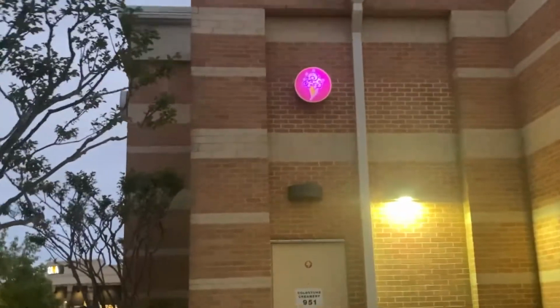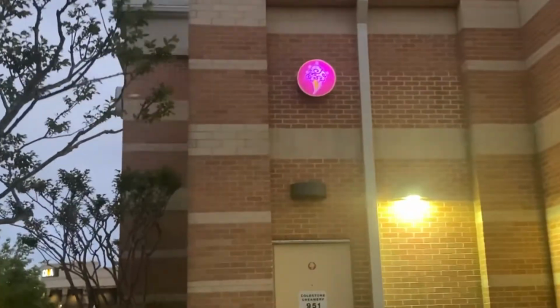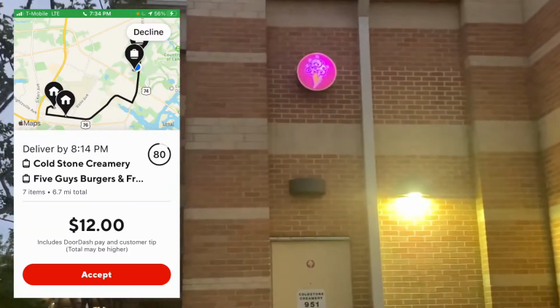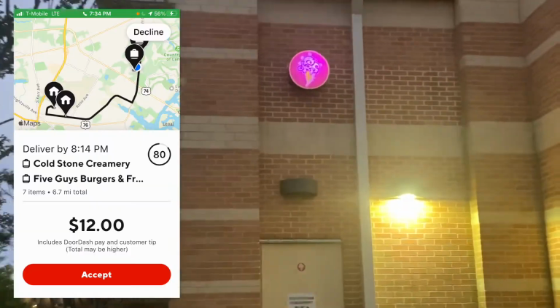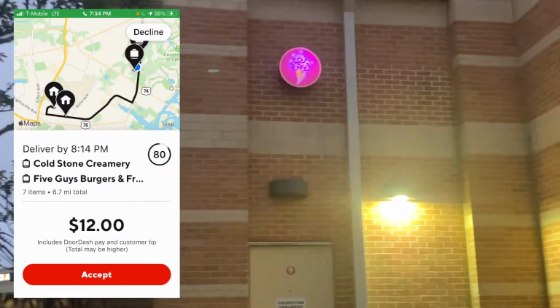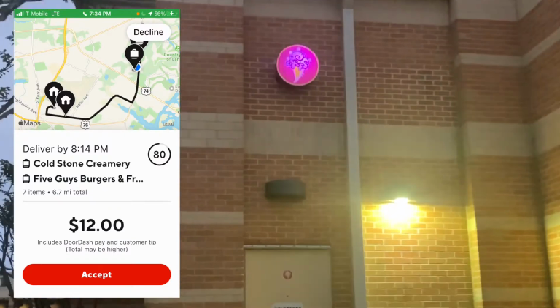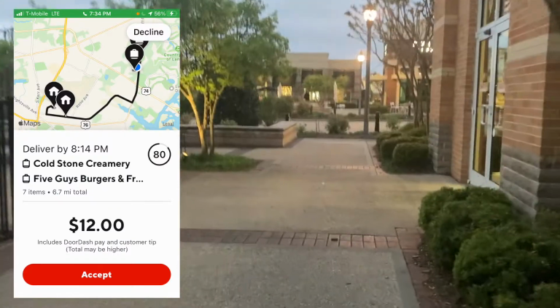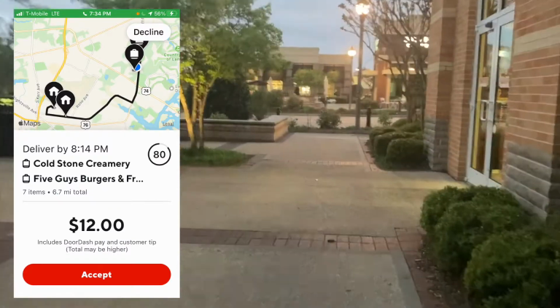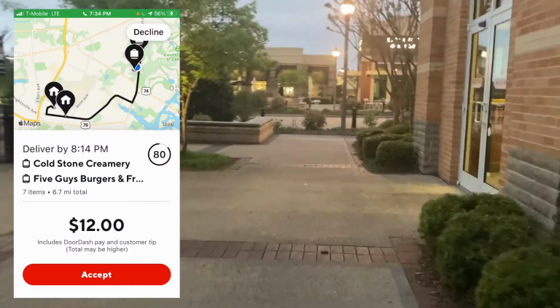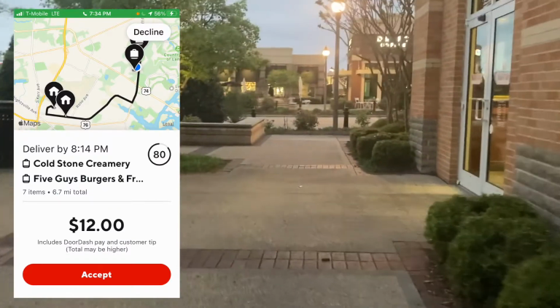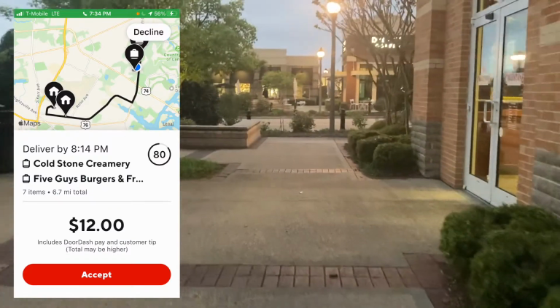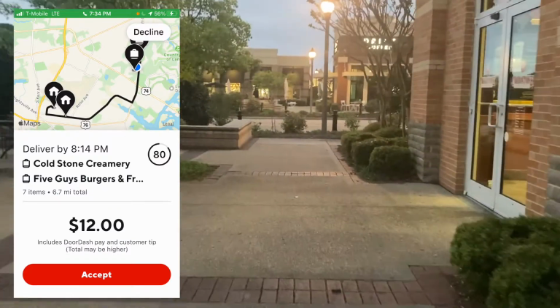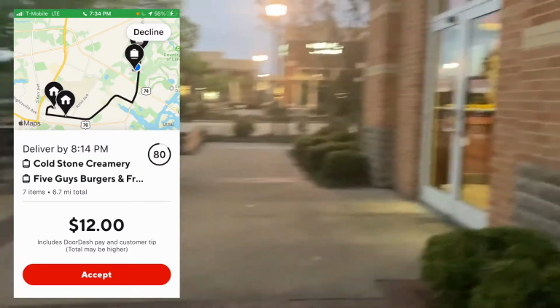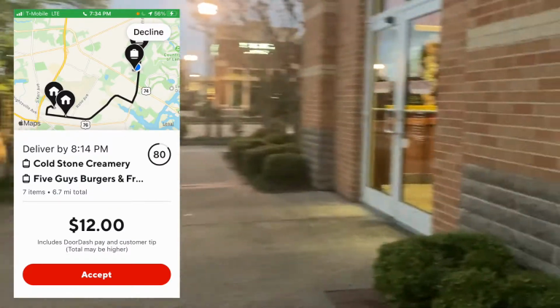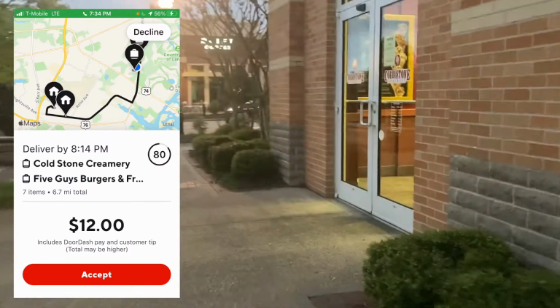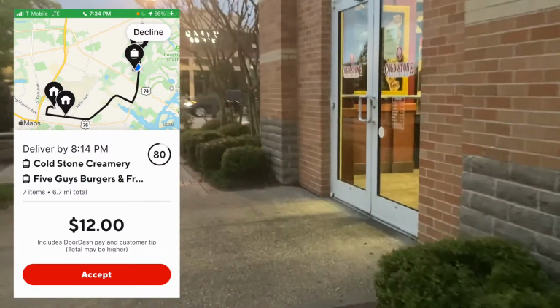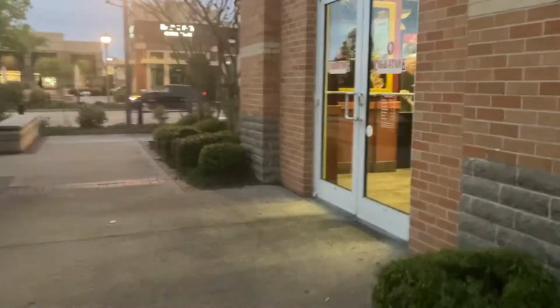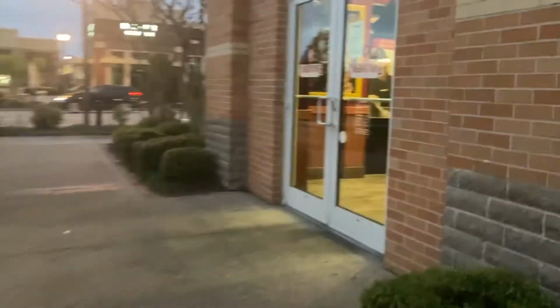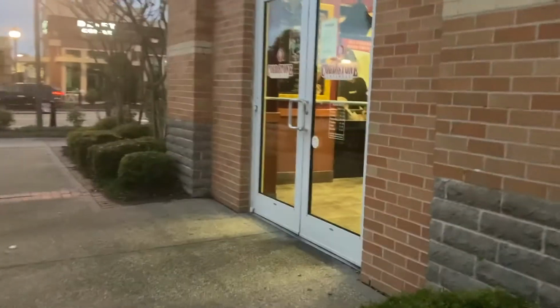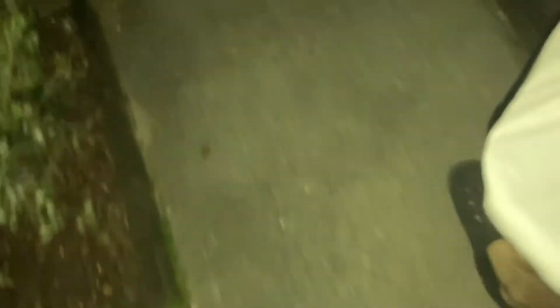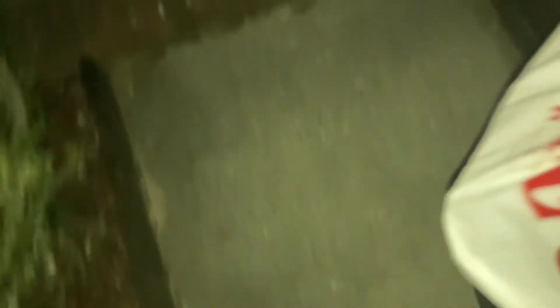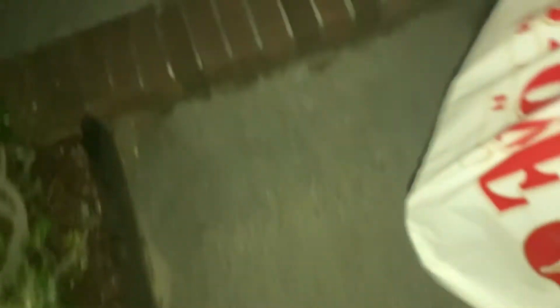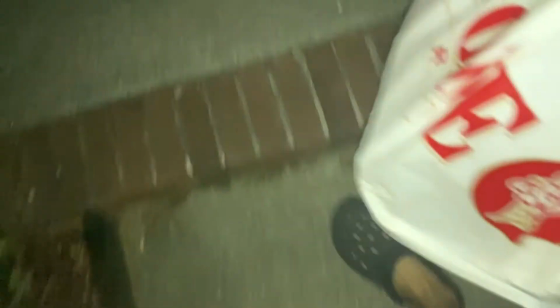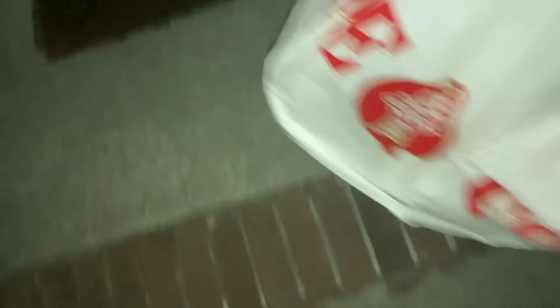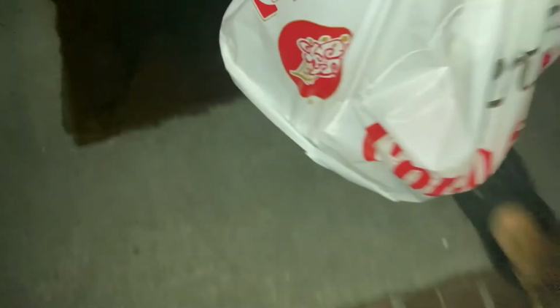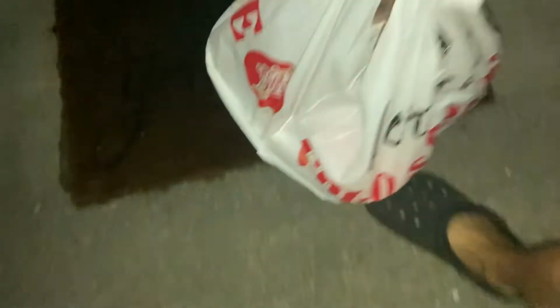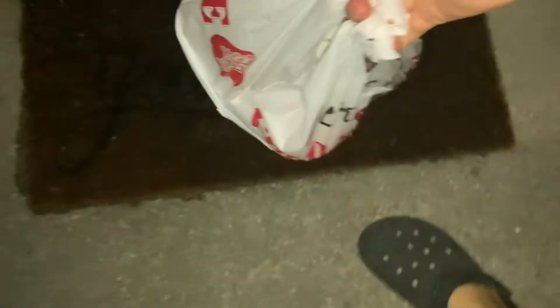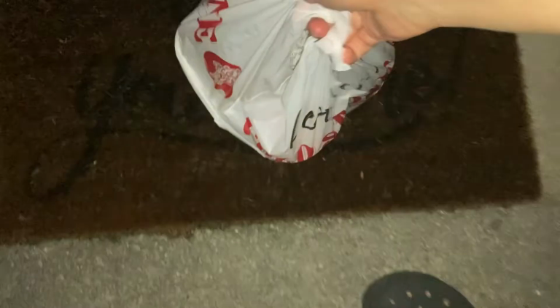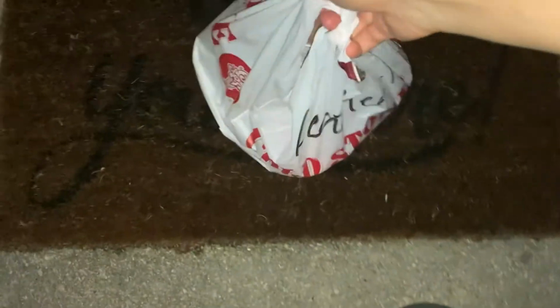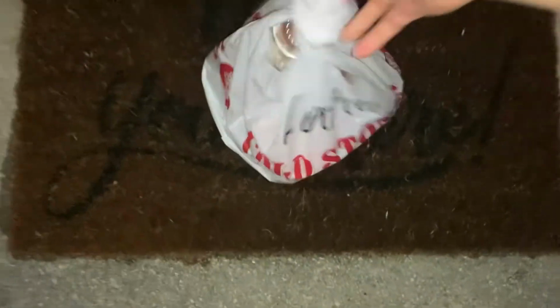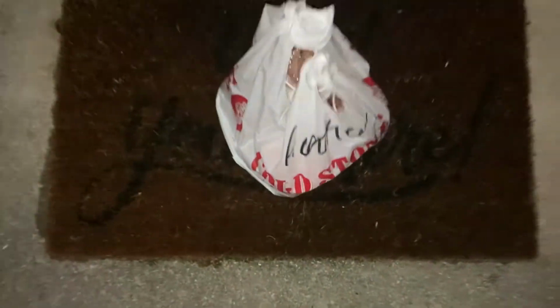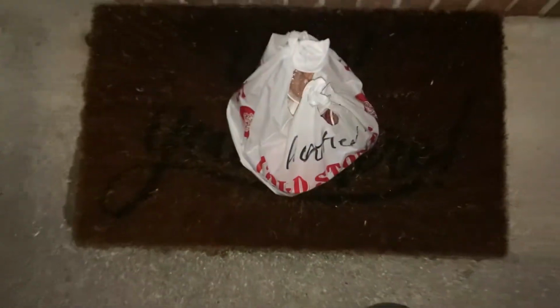Next, we got Cold Stone and Five Guys — $12 for 6.7 miles. A little bit better. So after two hours, we're at $39. That's around $19-$20 an hour.